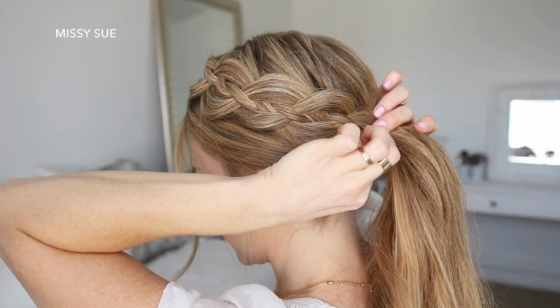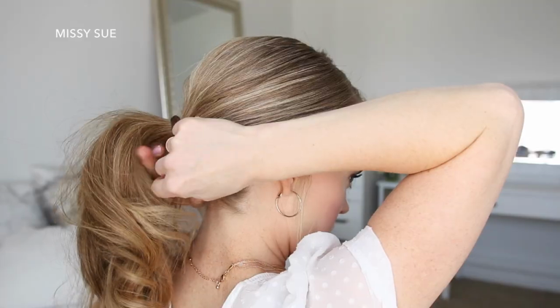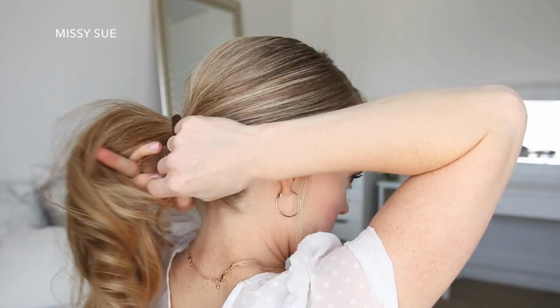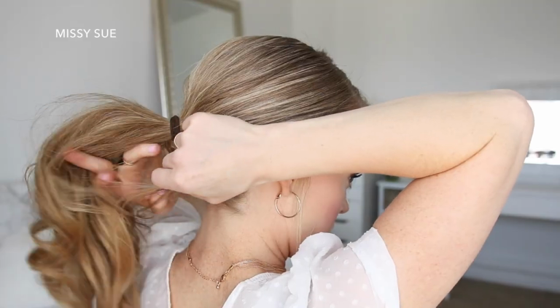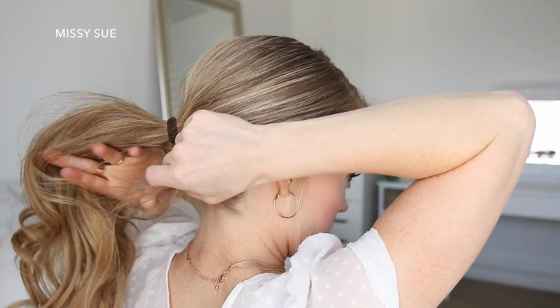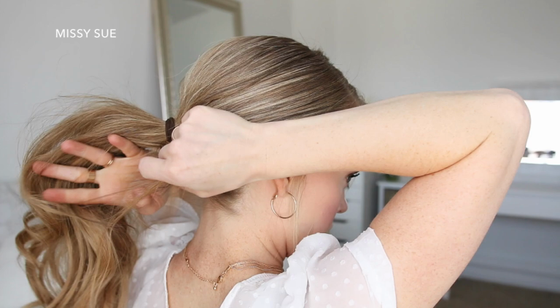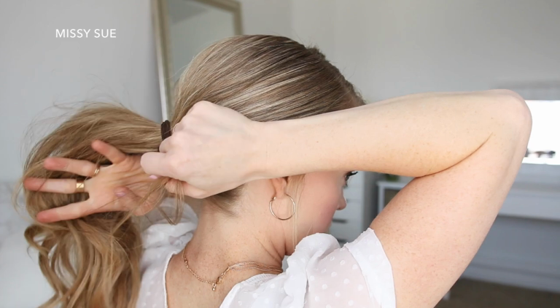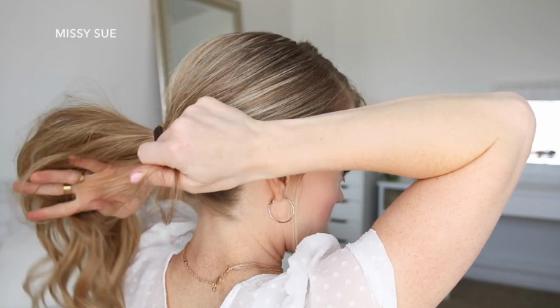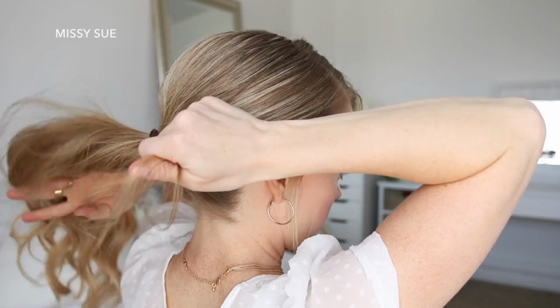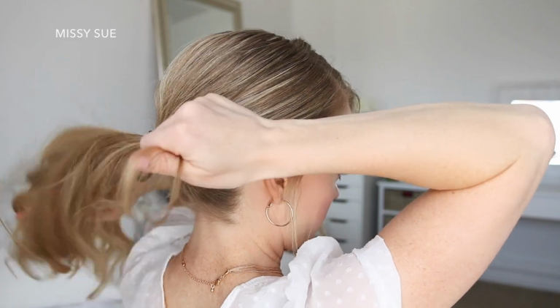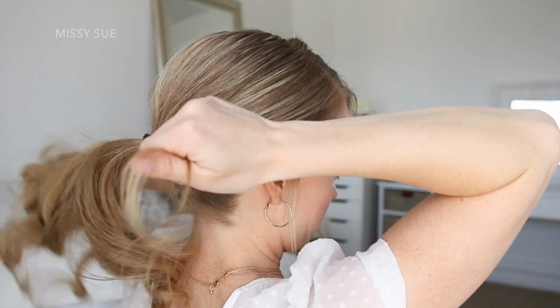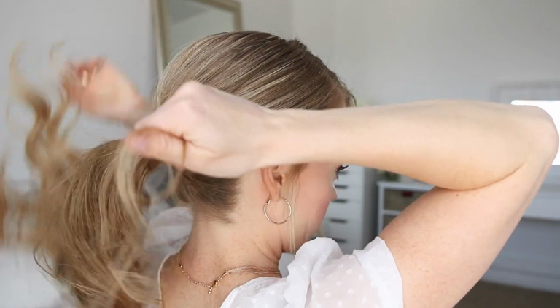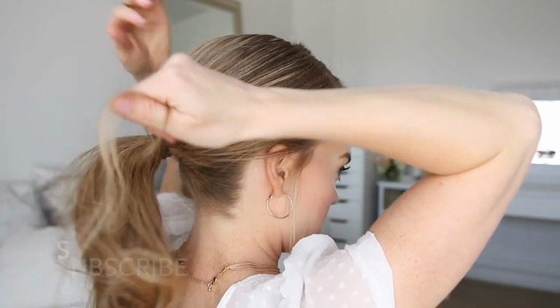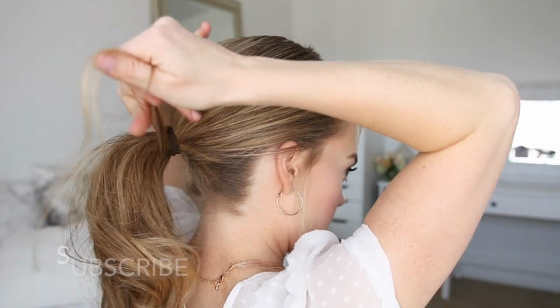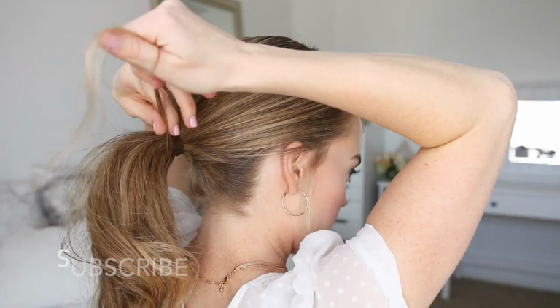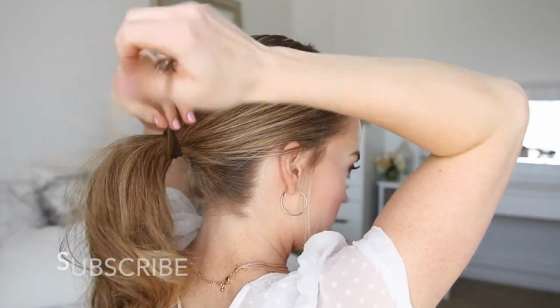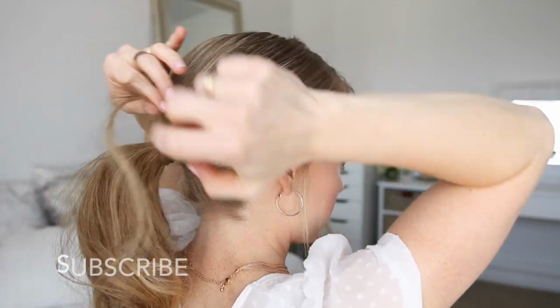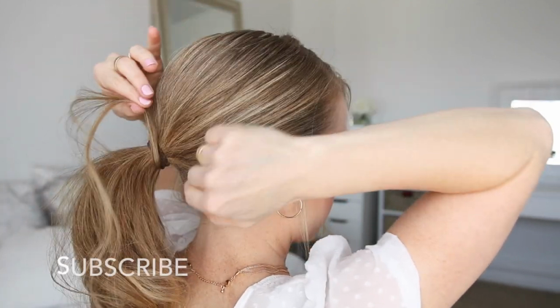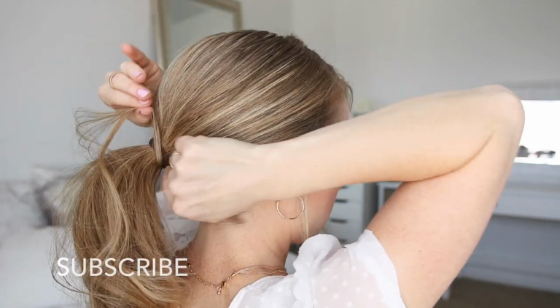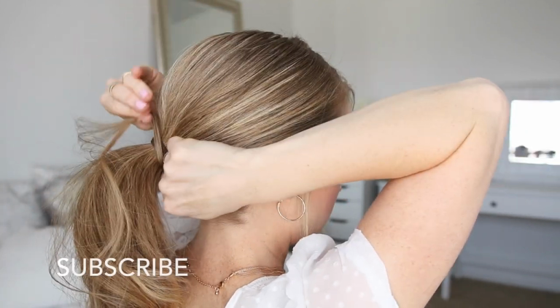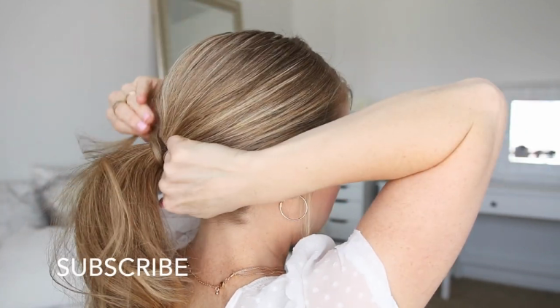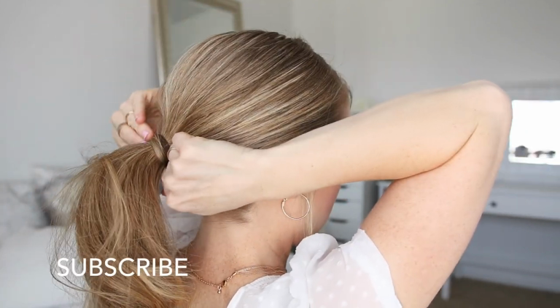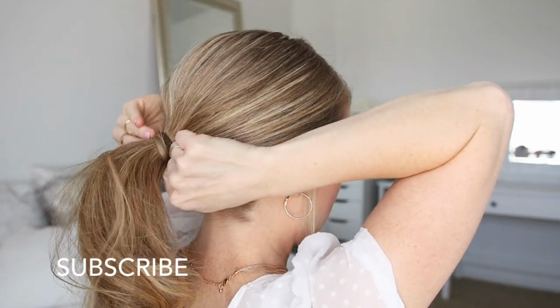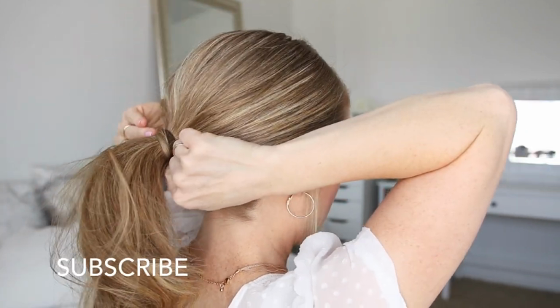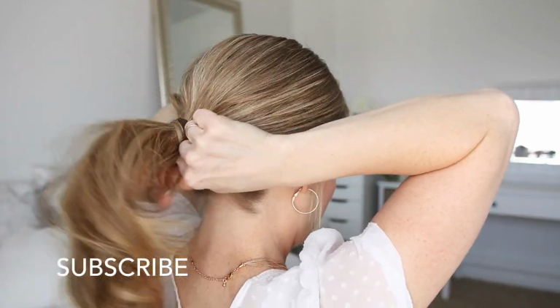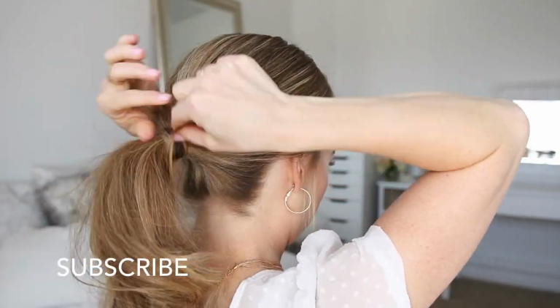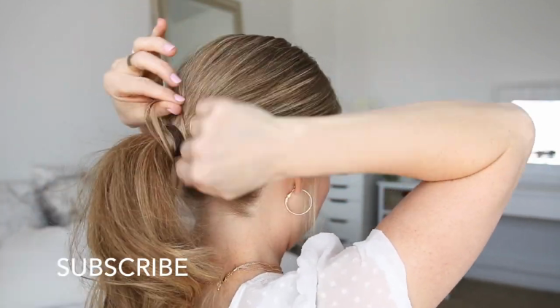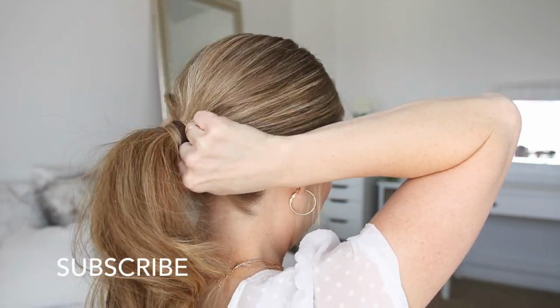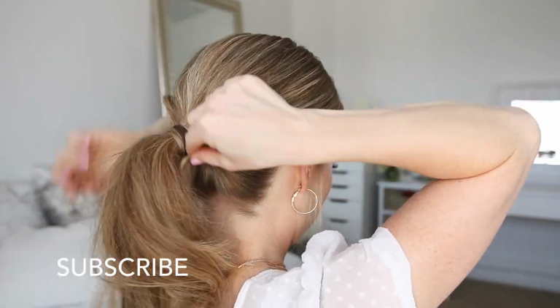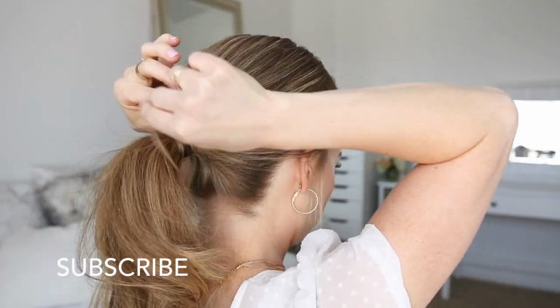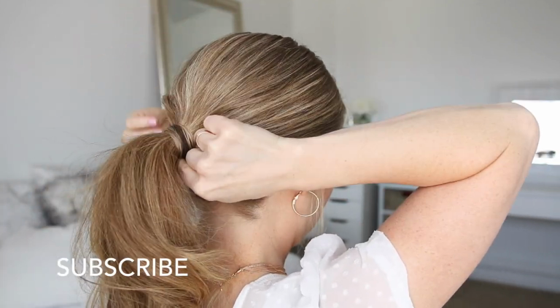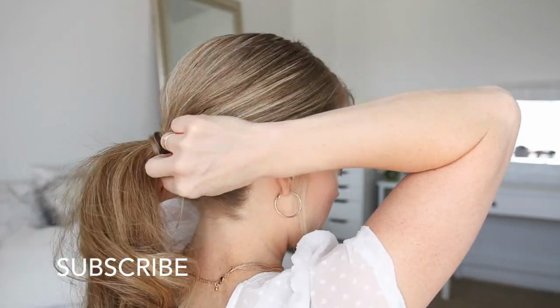Then I'm going to take a small section of hair from the ponytail, wrap it around the hairband, and pin it underneath with a bobby pin.